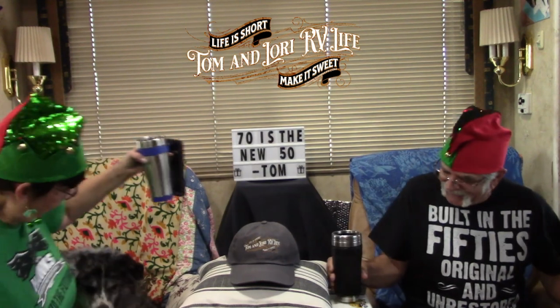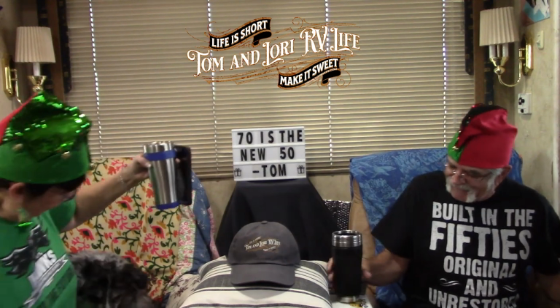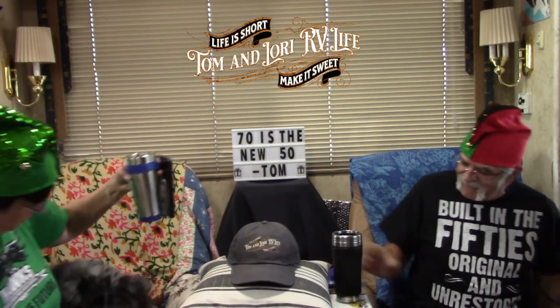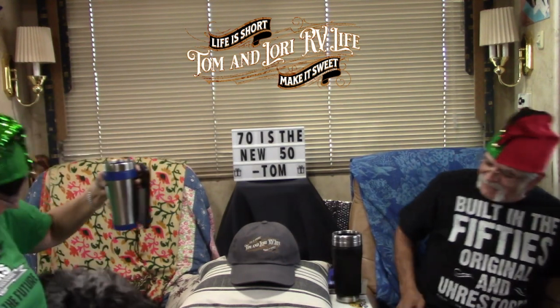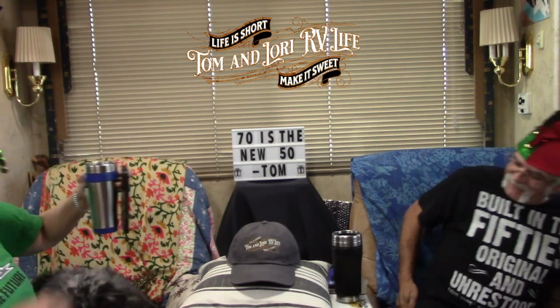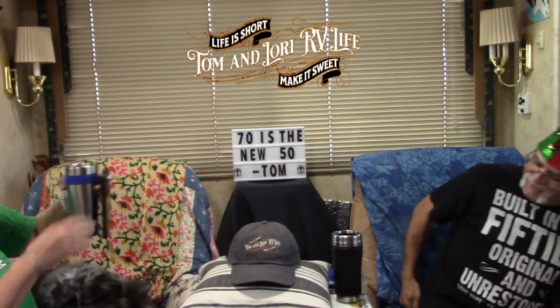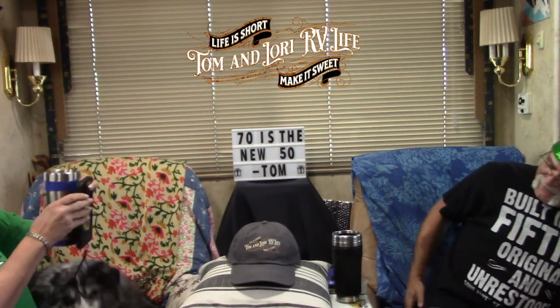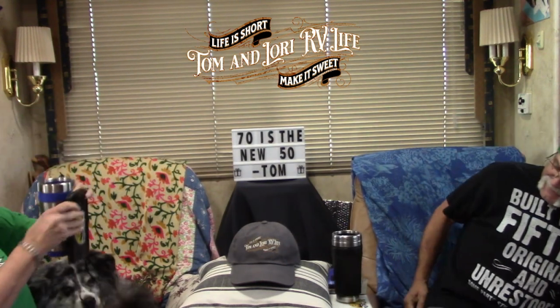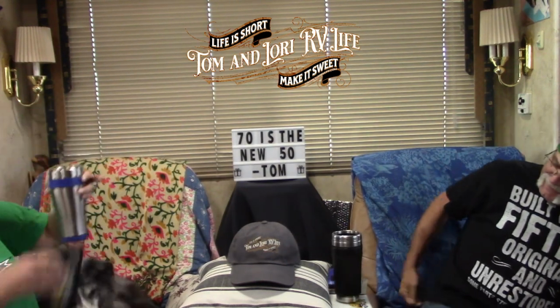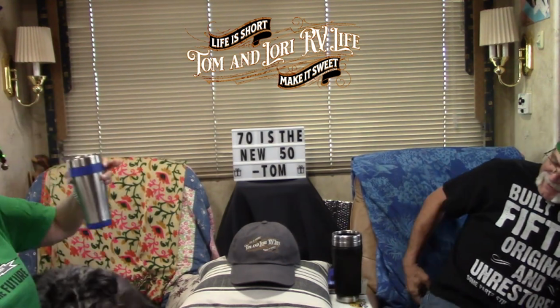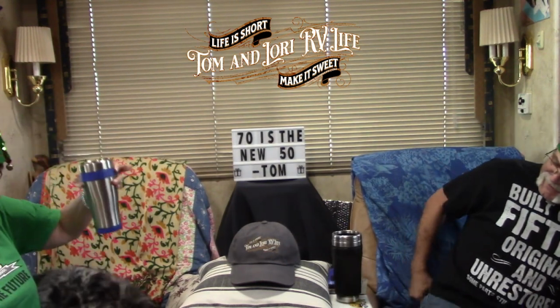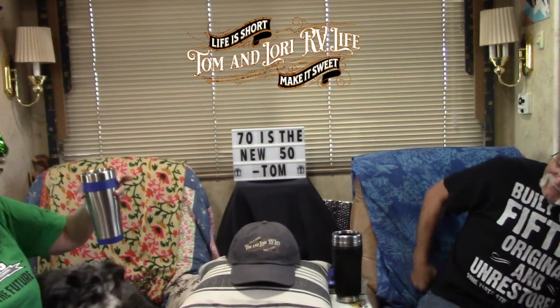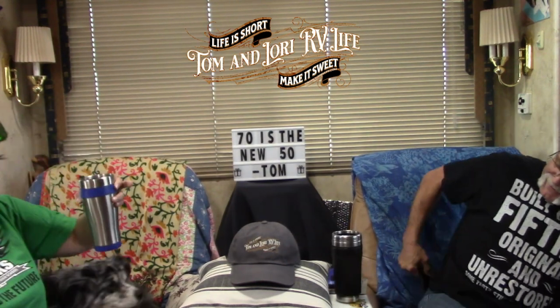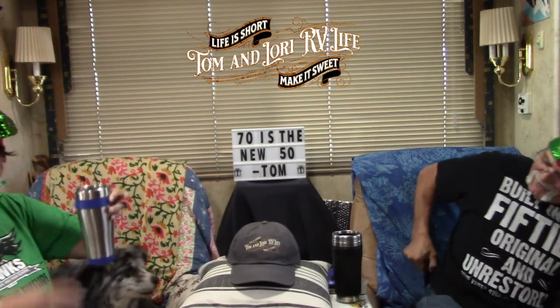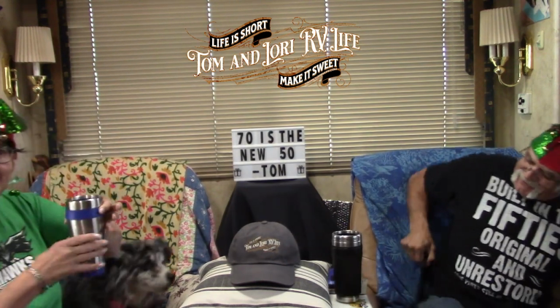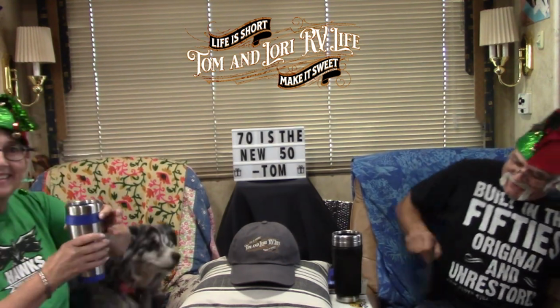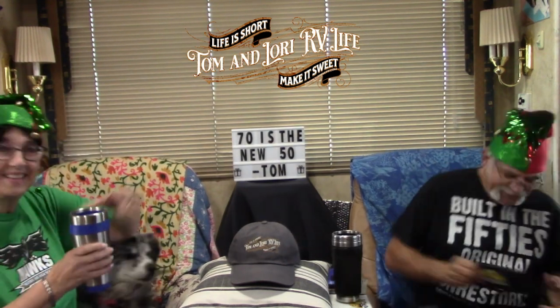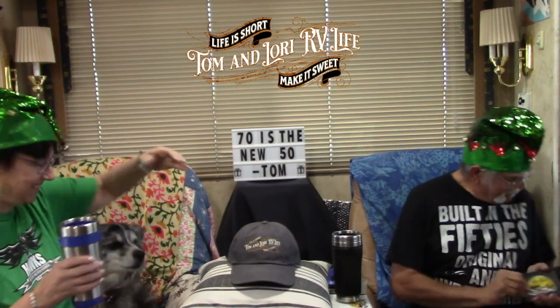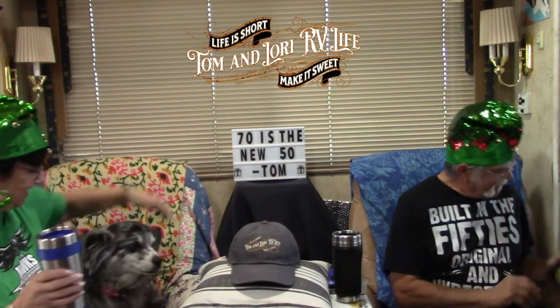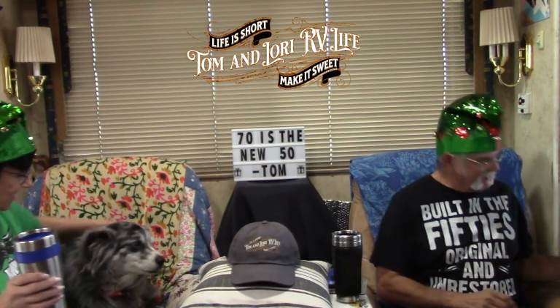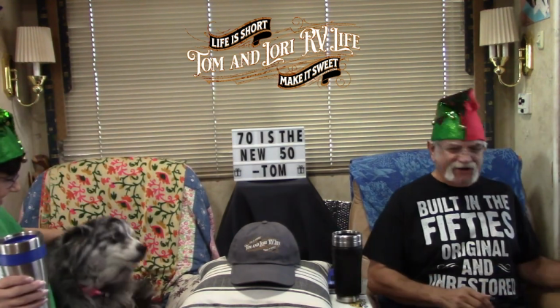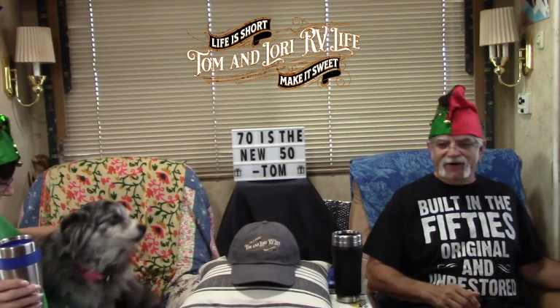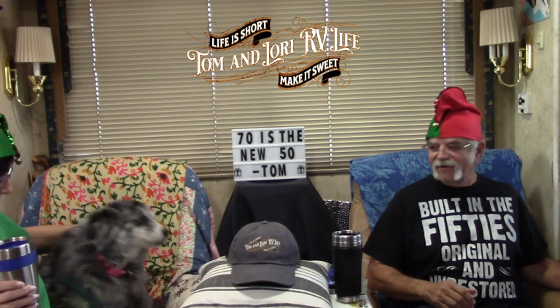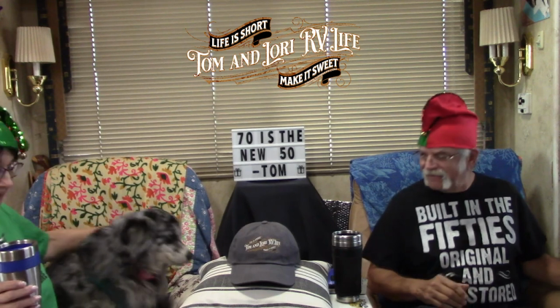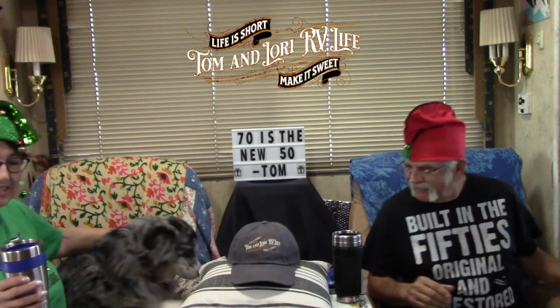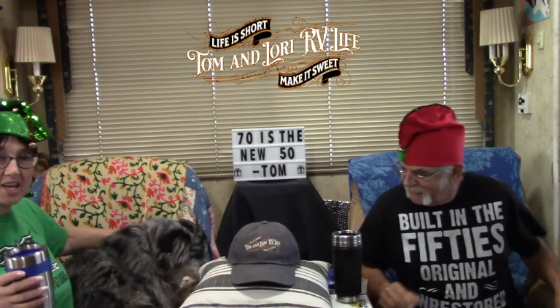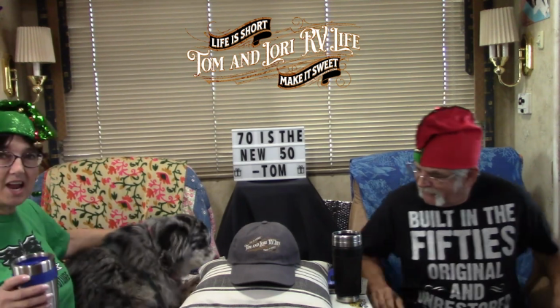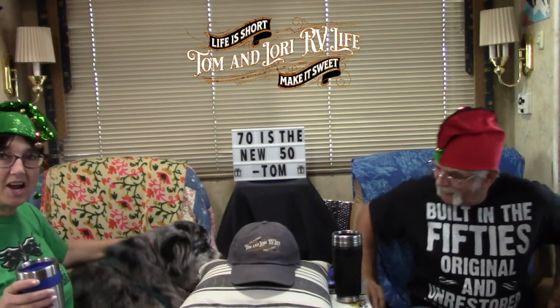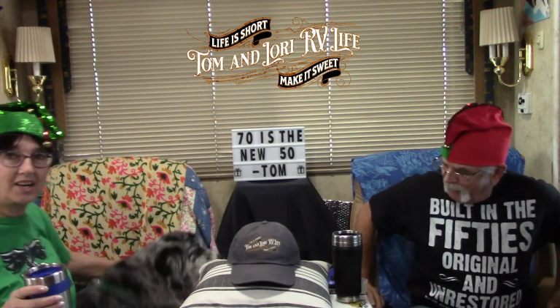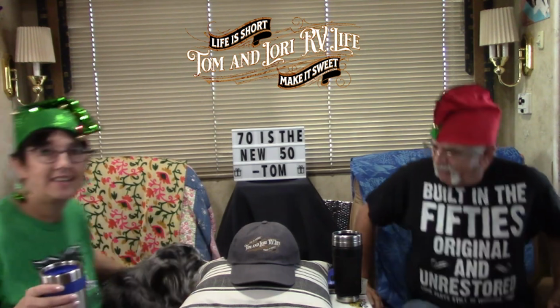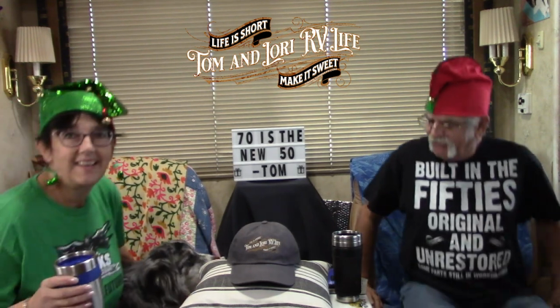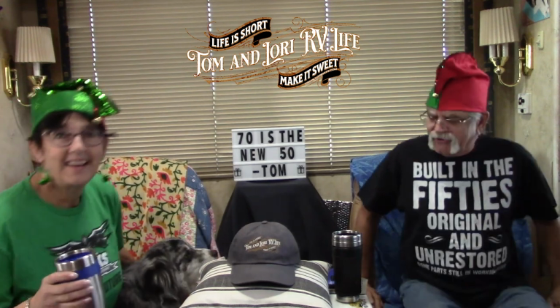You're gonna do Saturday chat with us here. Are you in the chair? Bear in the chair? We're in the chair.